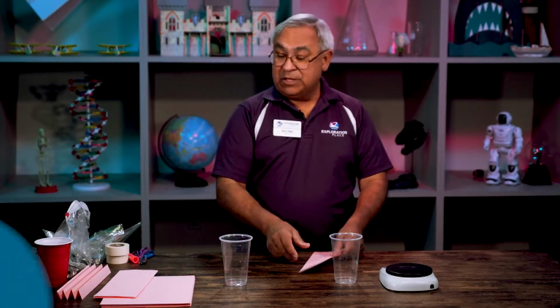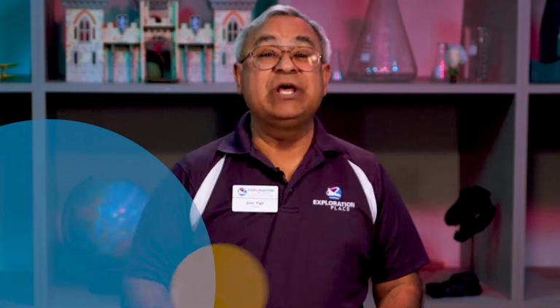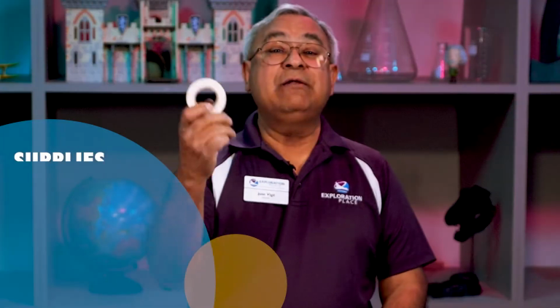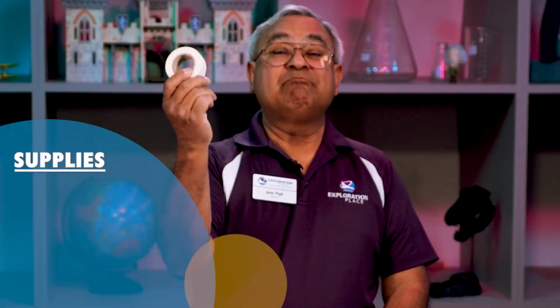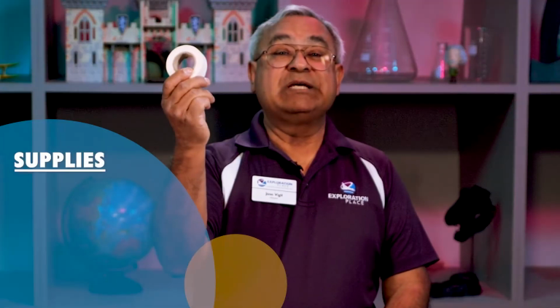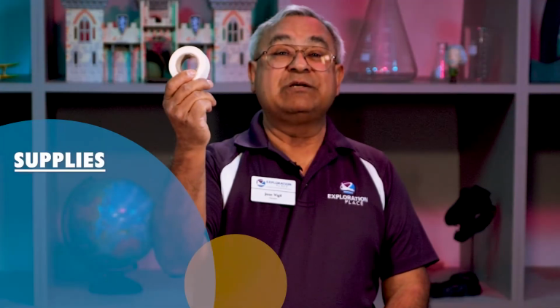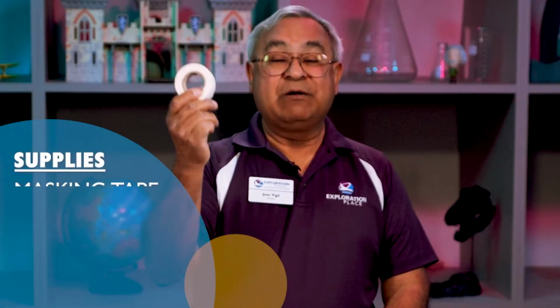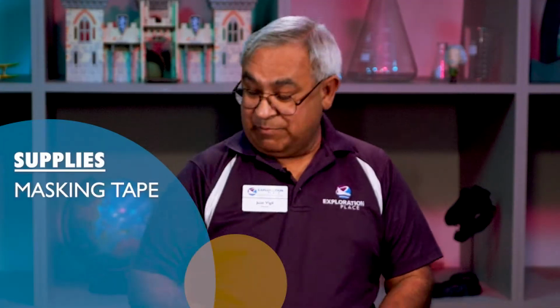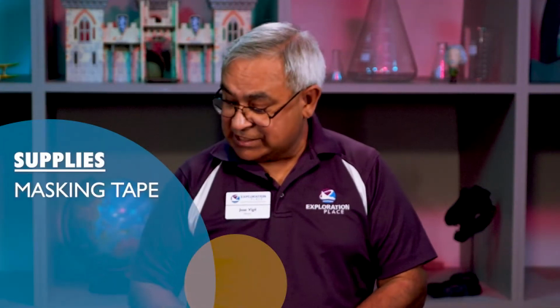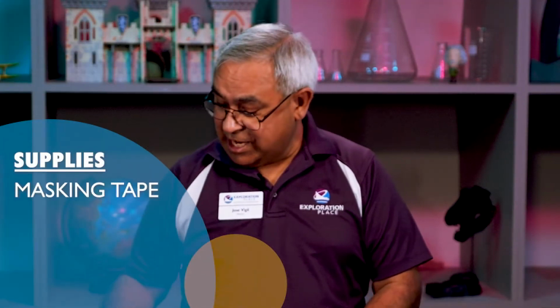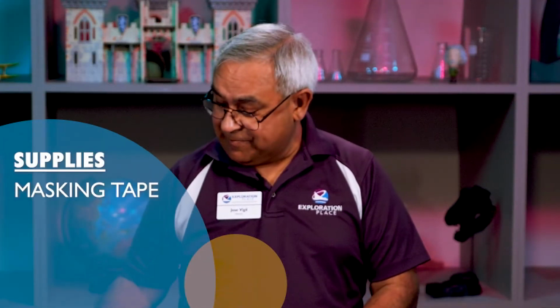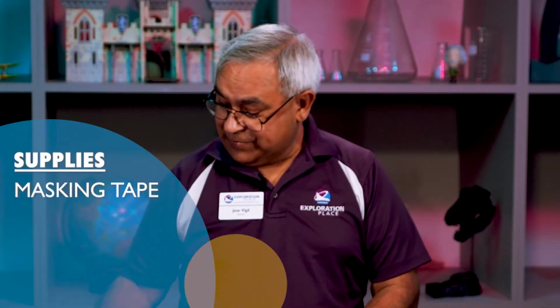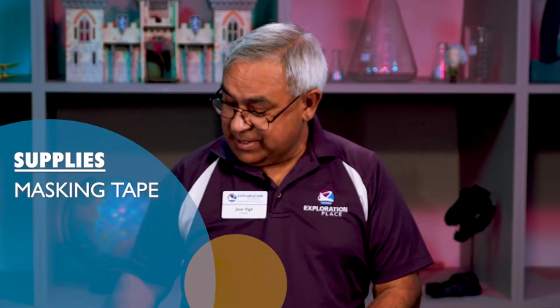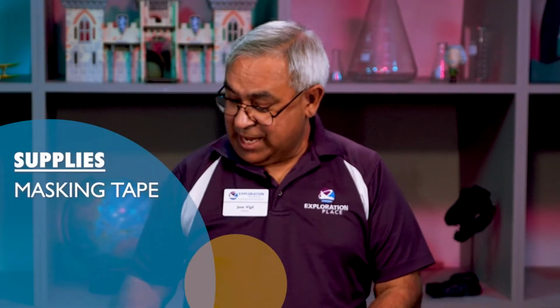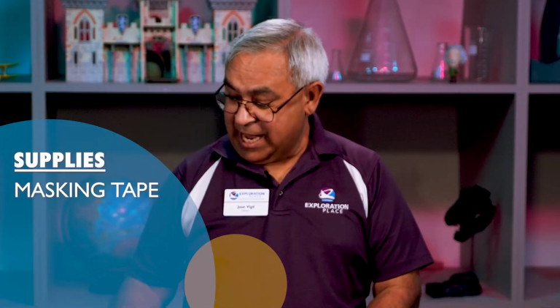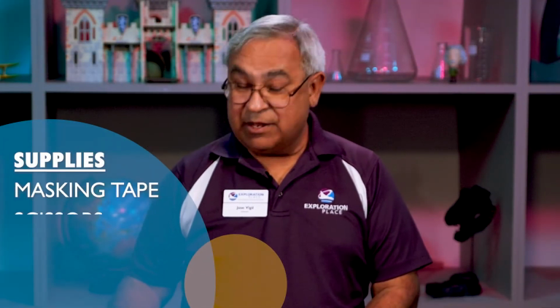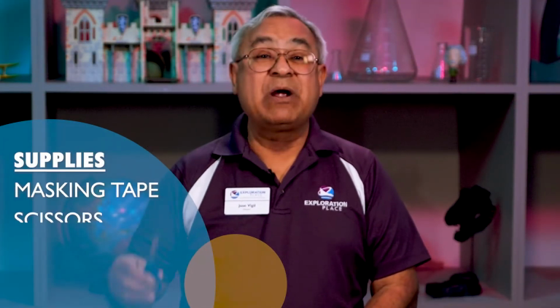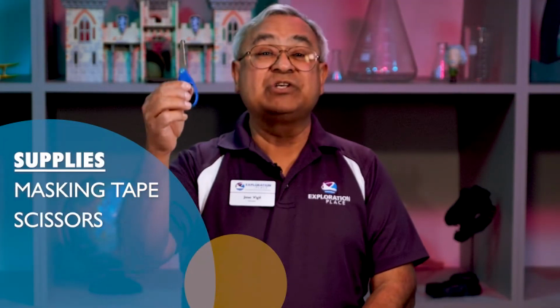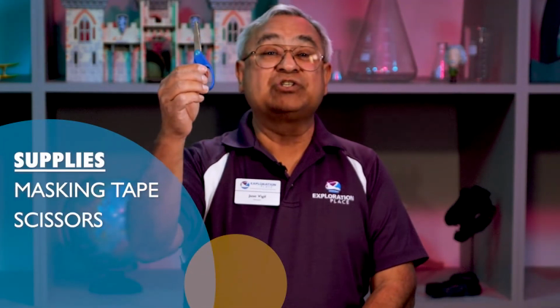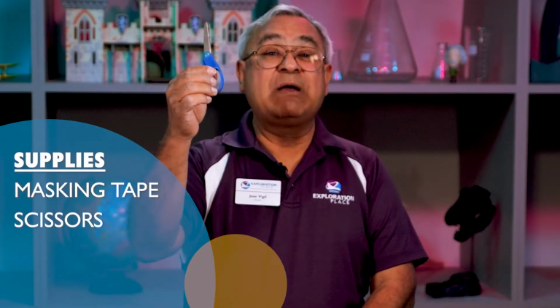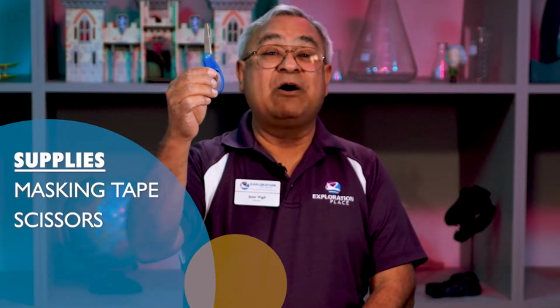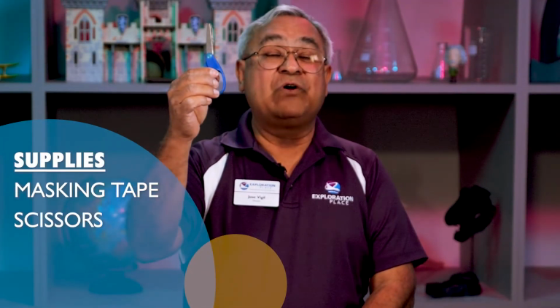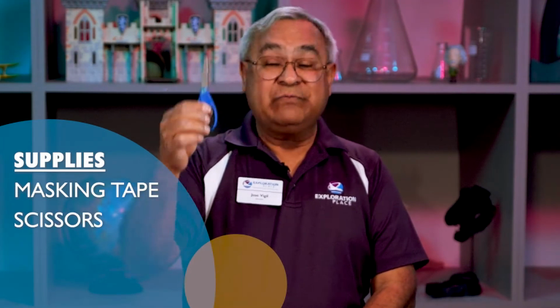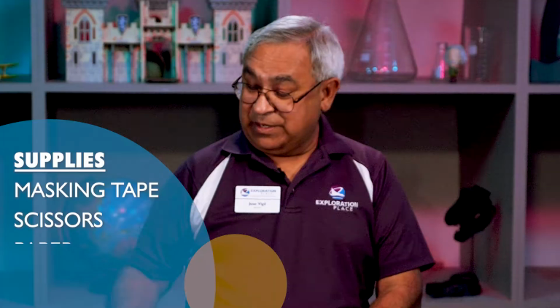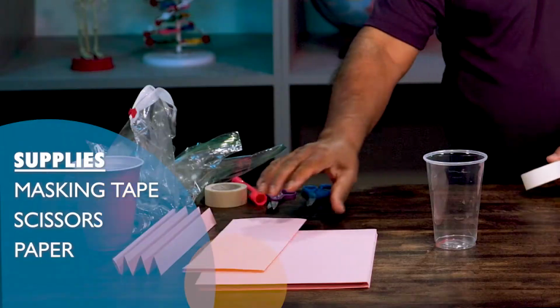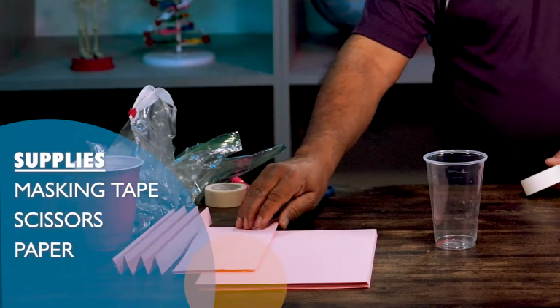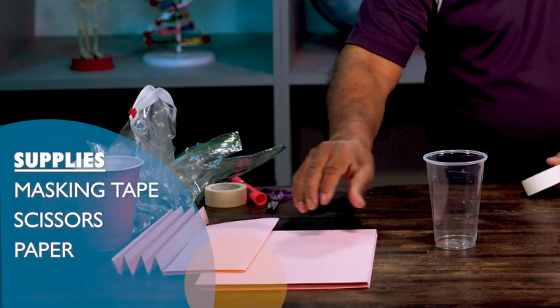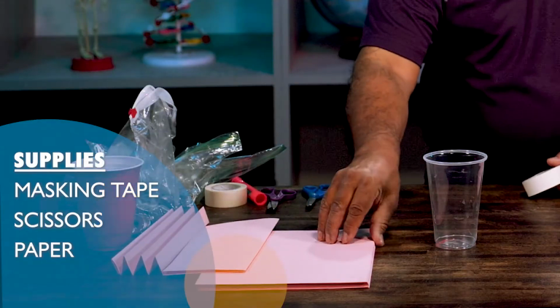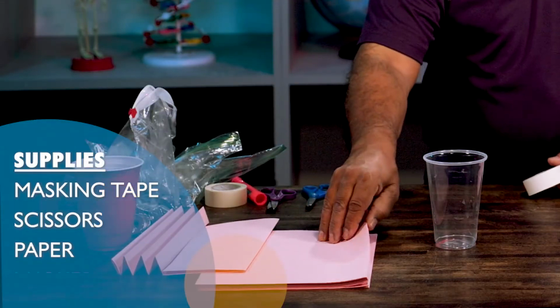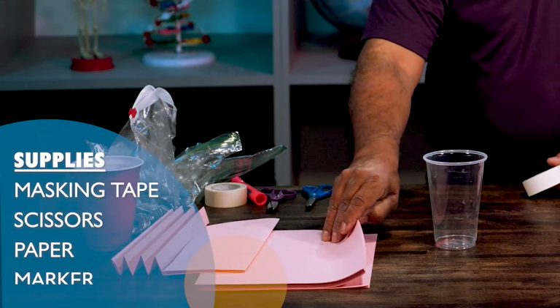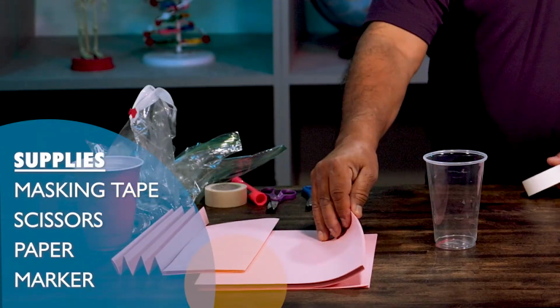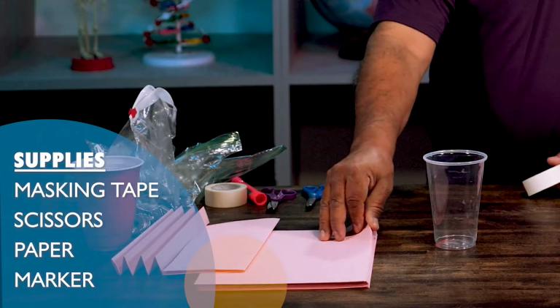What you need is some masking tape and a pair of scissors might be helpful, and then, of course, several sheets of paper.